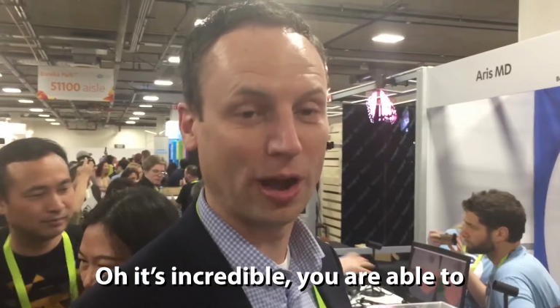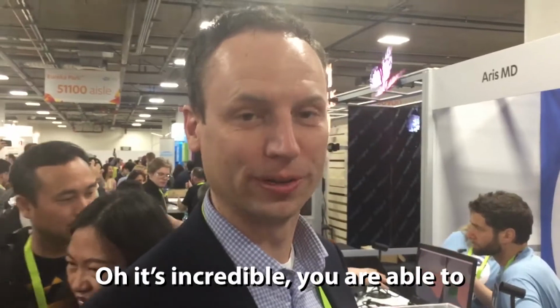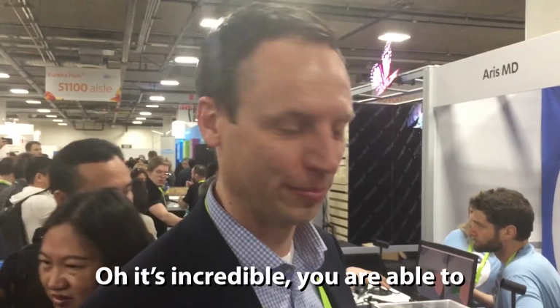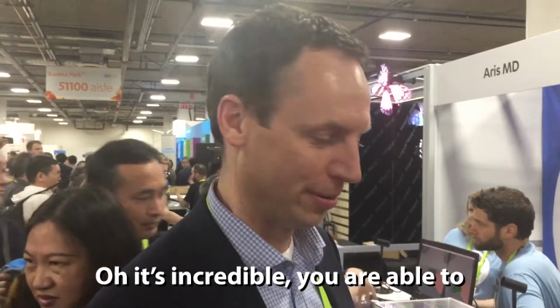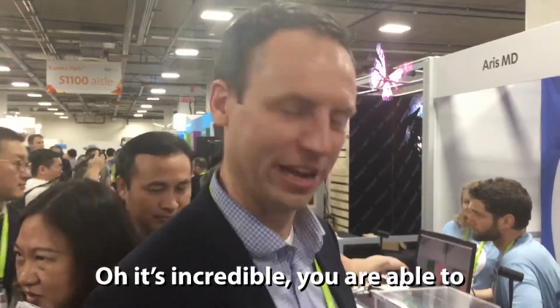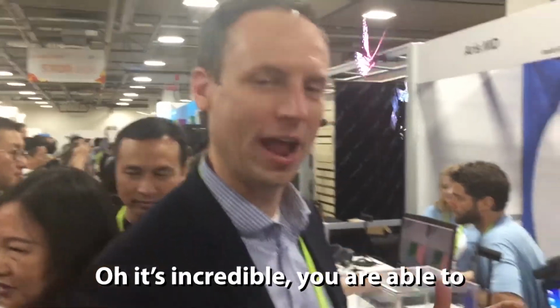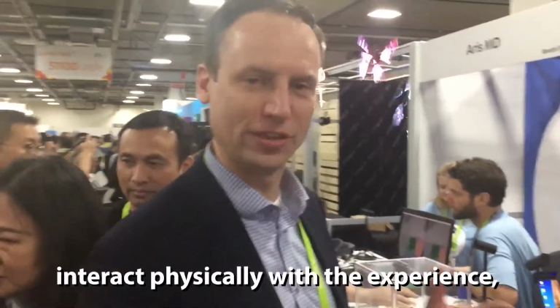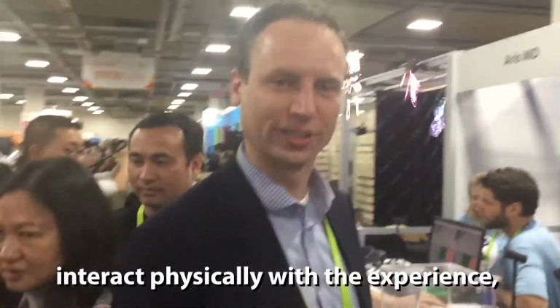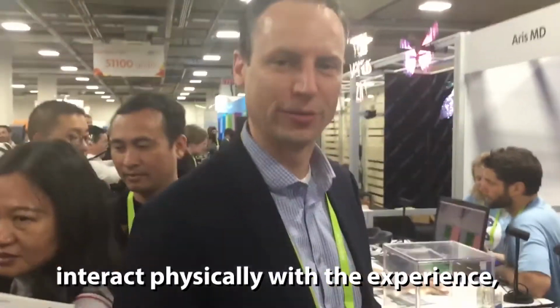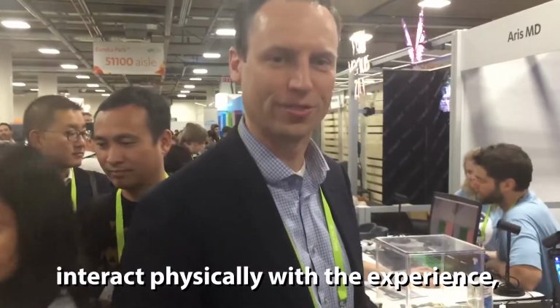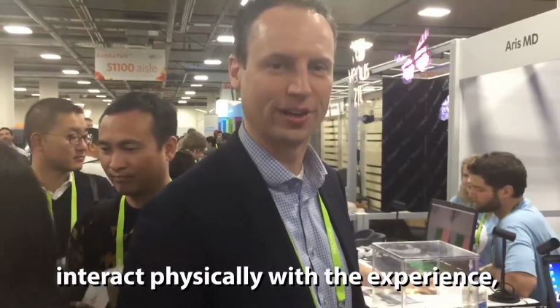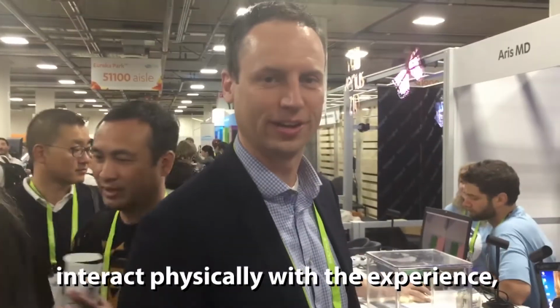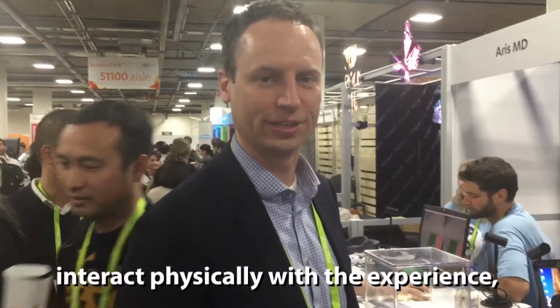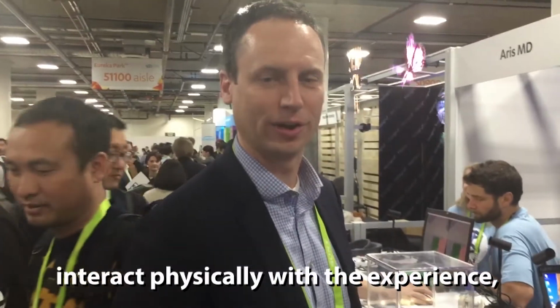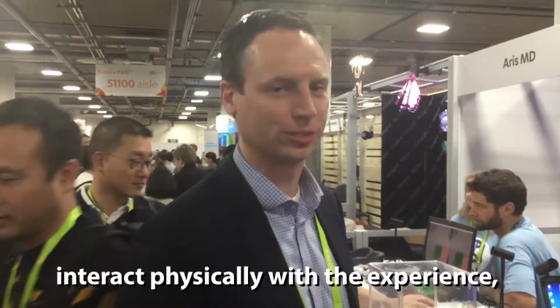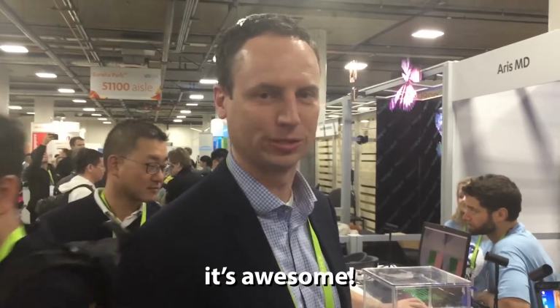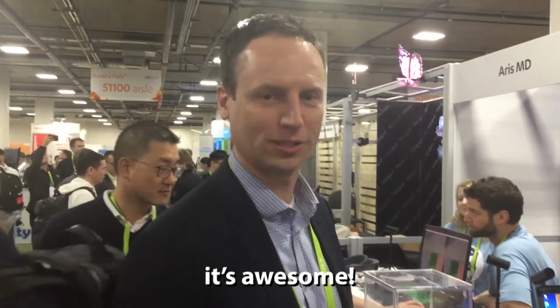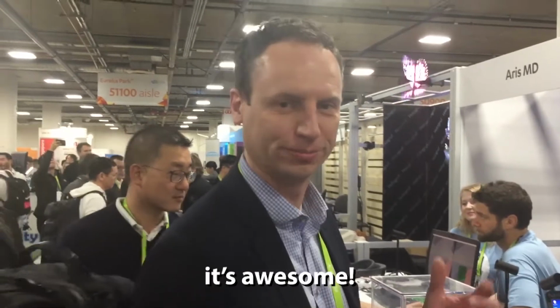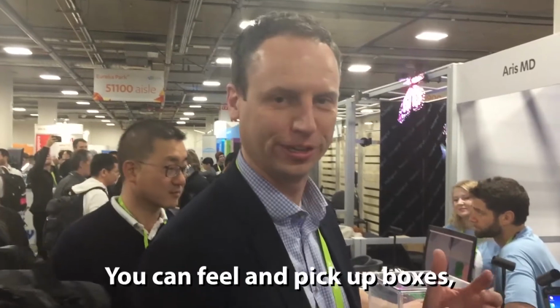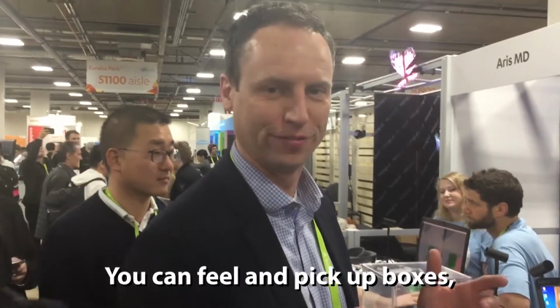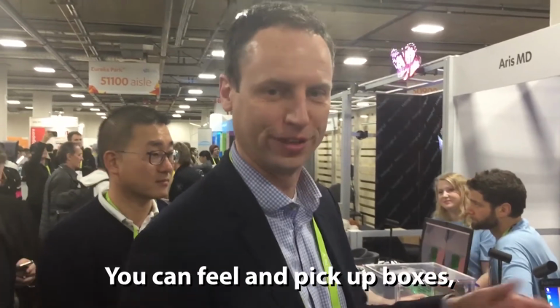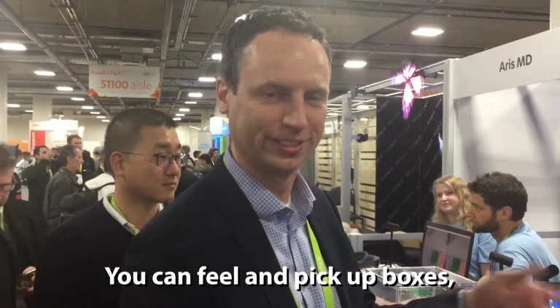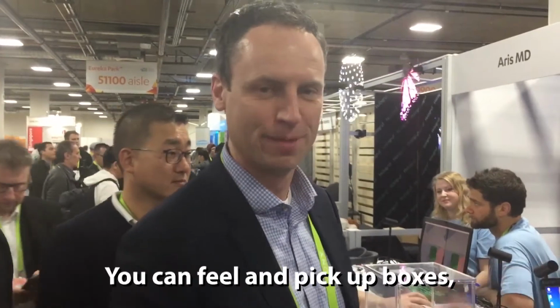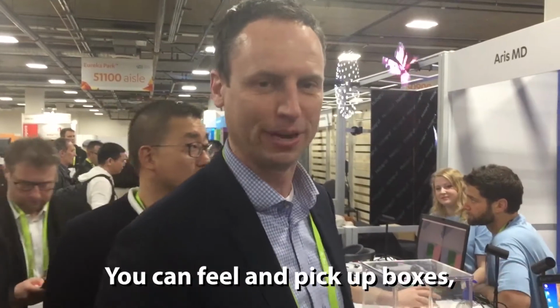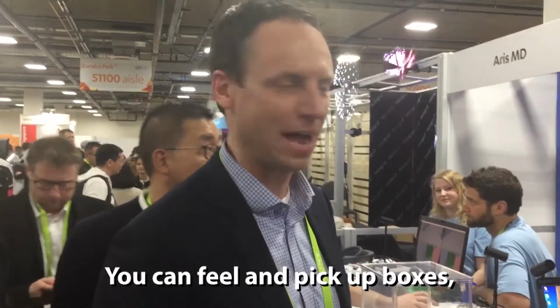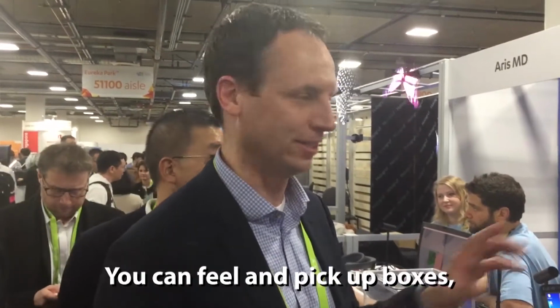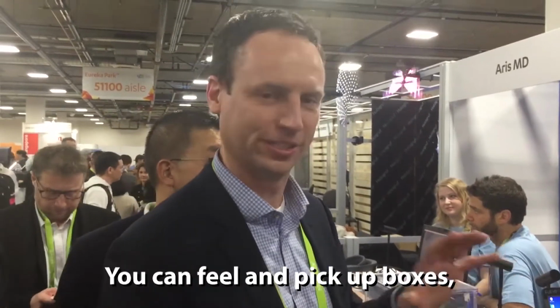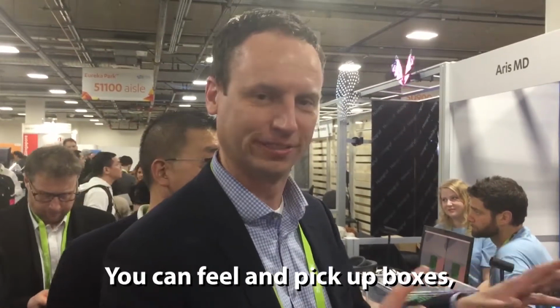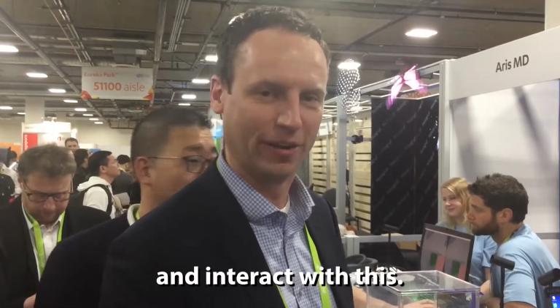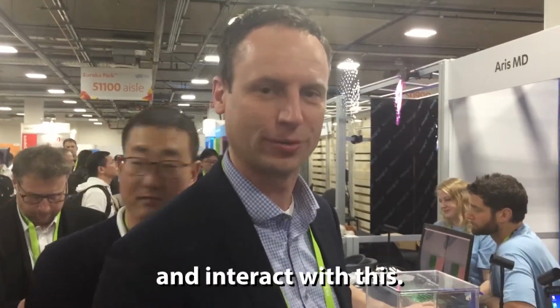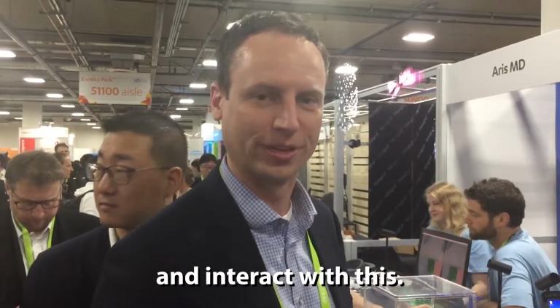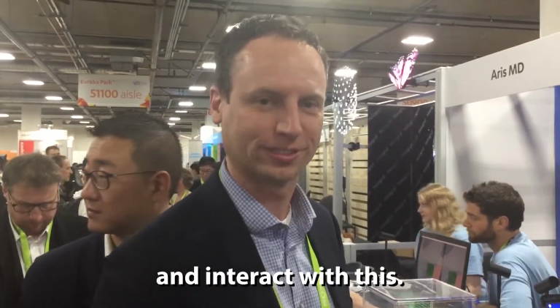It was incredible to be able to interact physically with the experience. It was awesome. You could feel and pick up boxes and interact with things. Very cool.